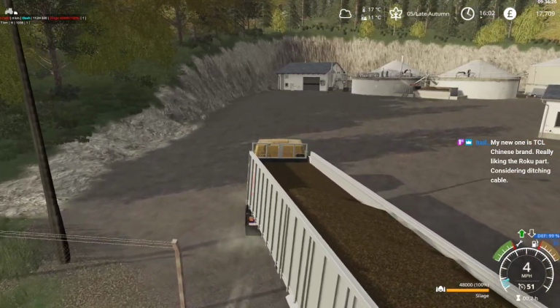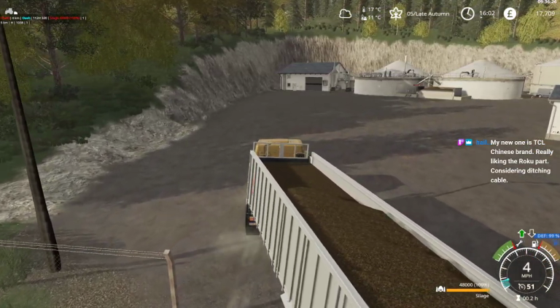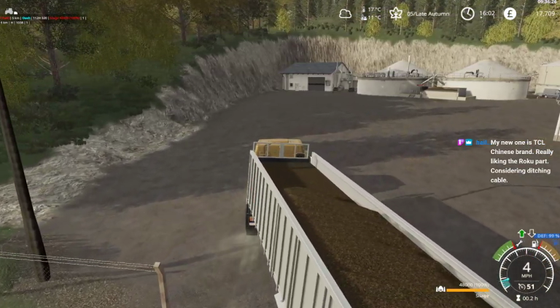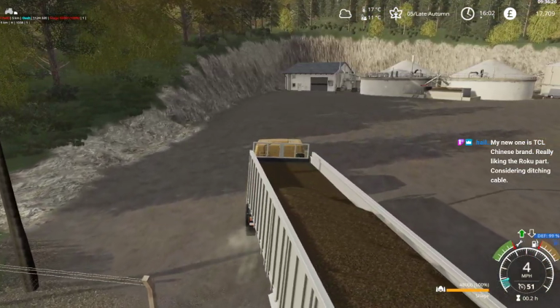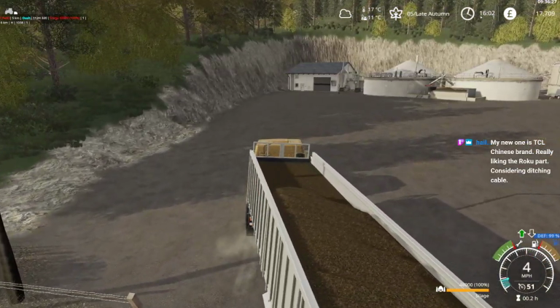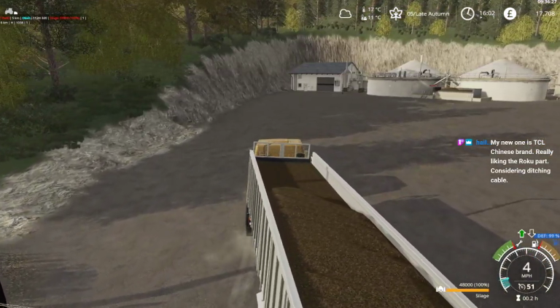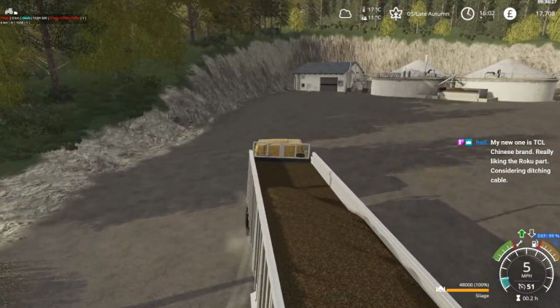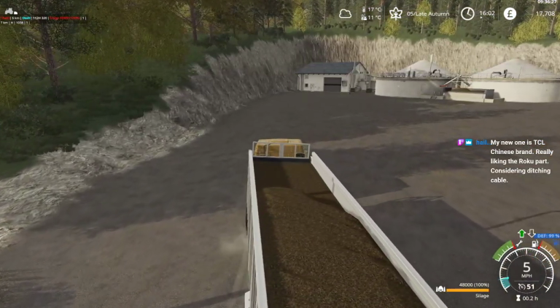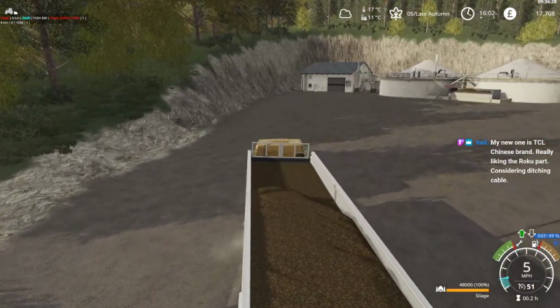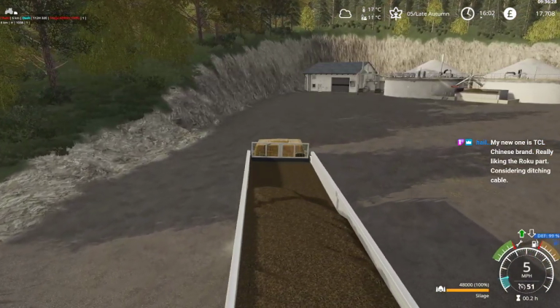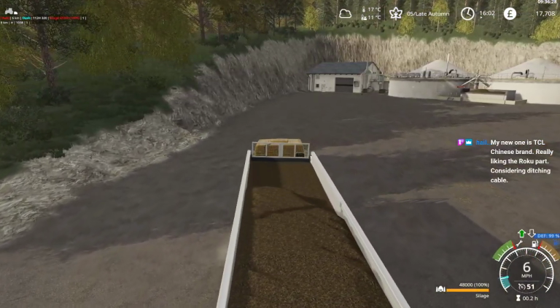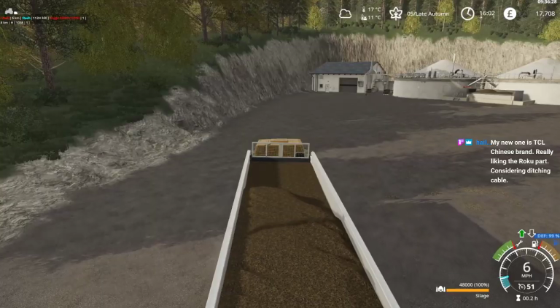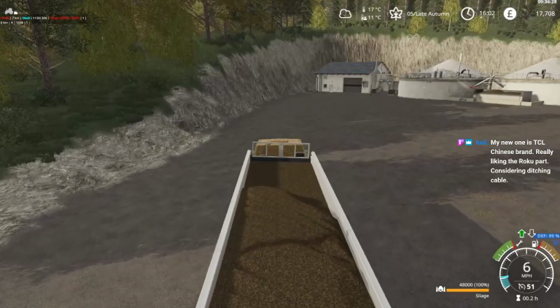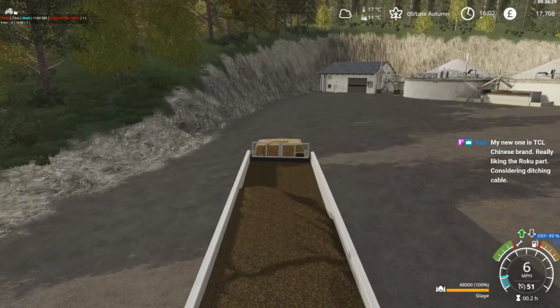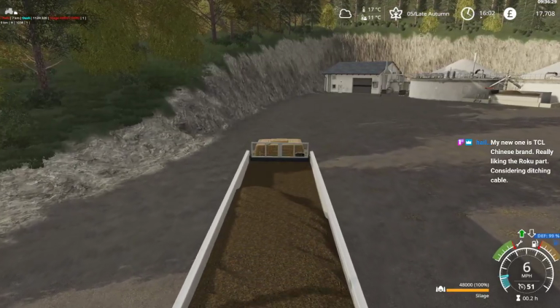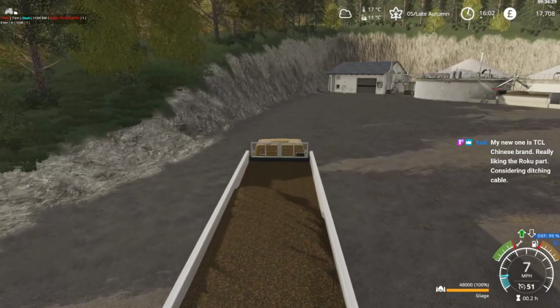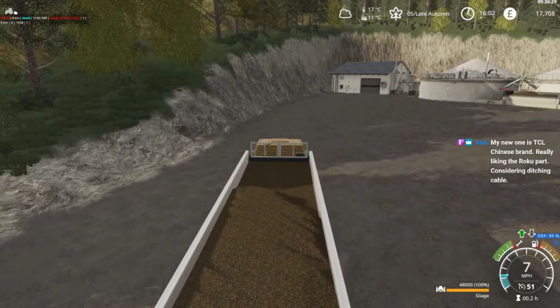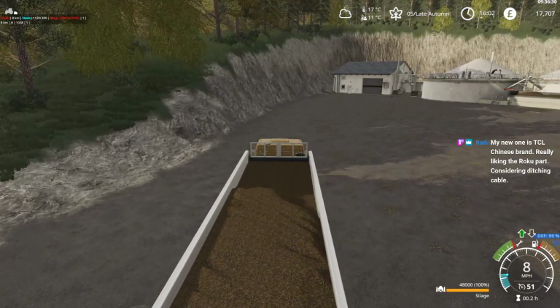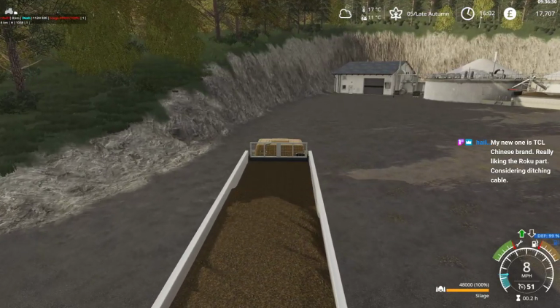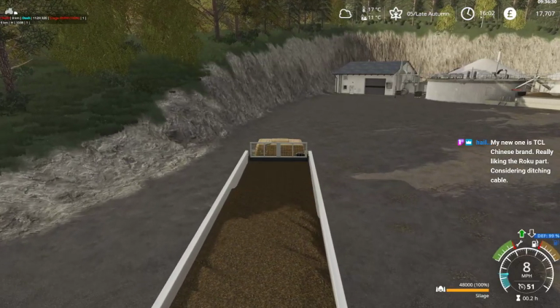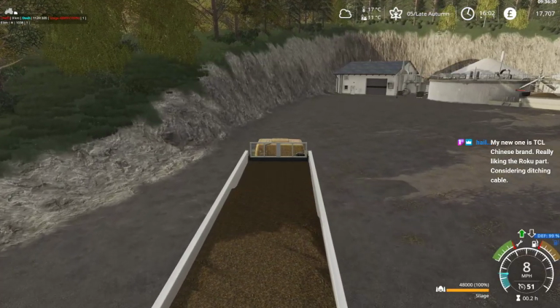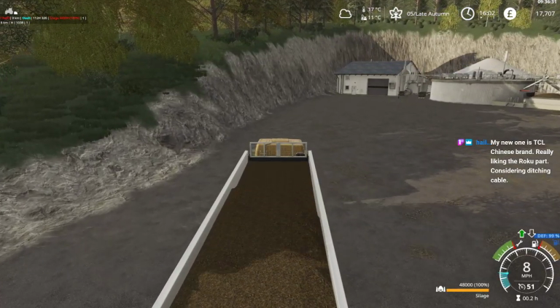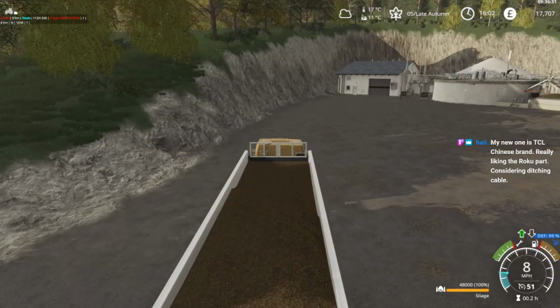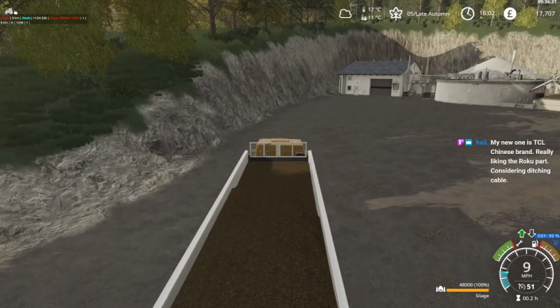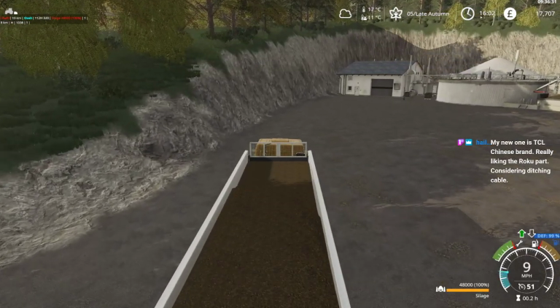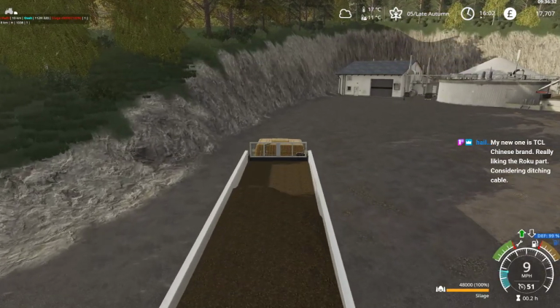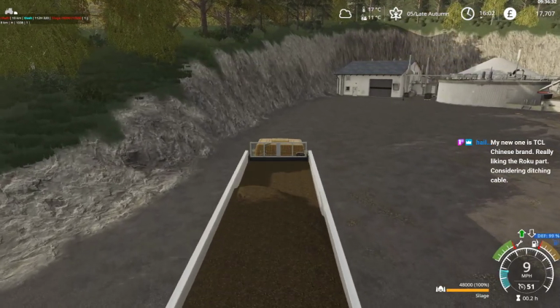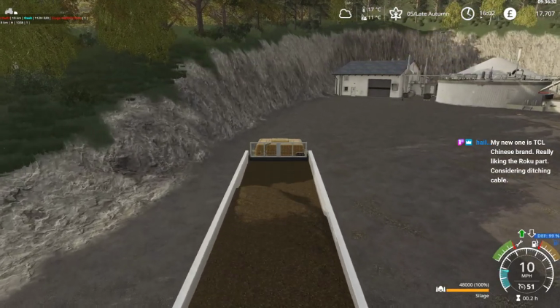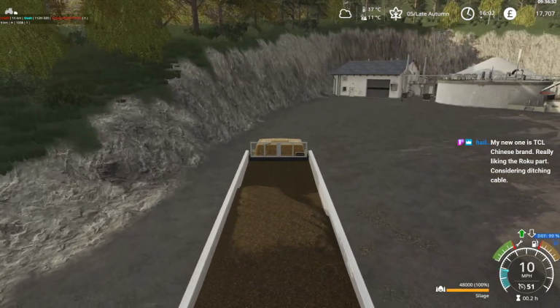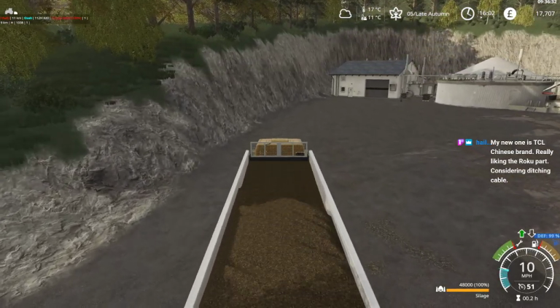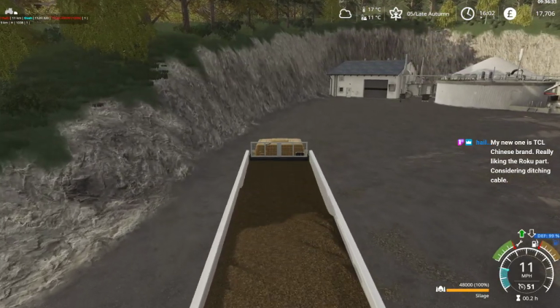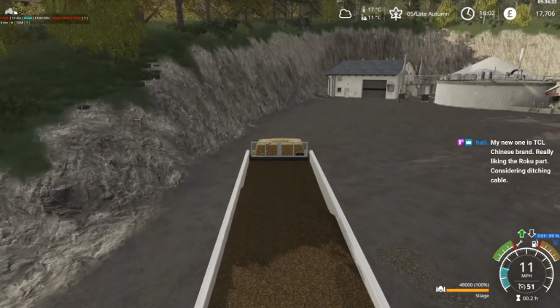We got the rolling floor trailer because we do have some low-hanging roofs for unloading.